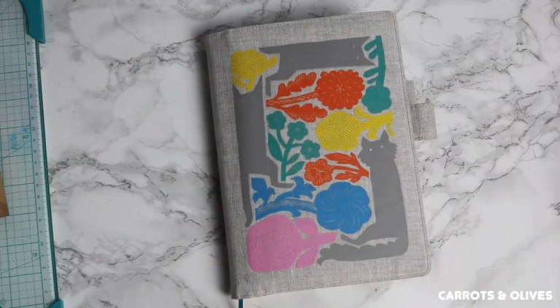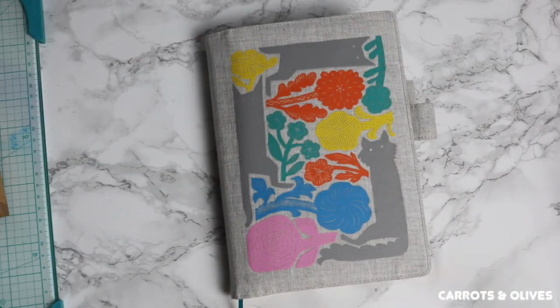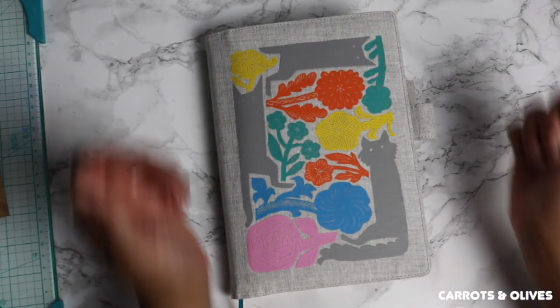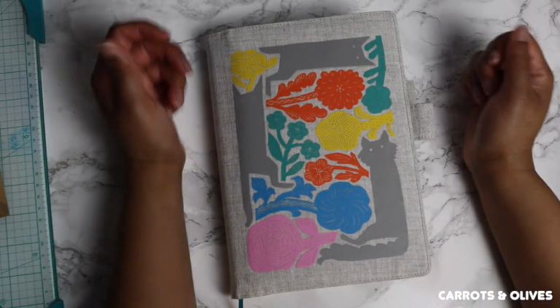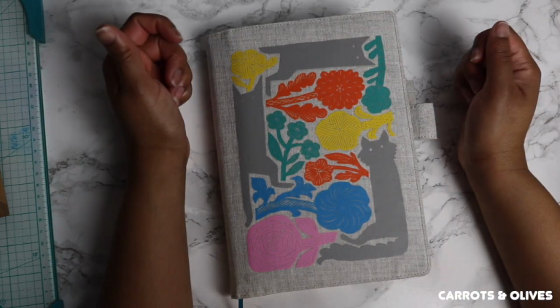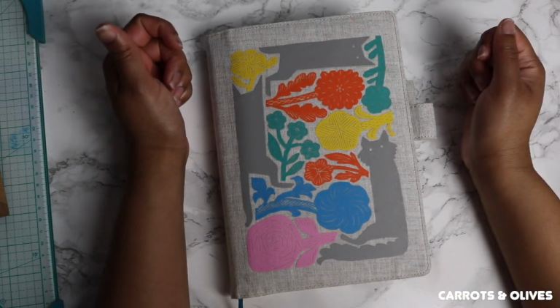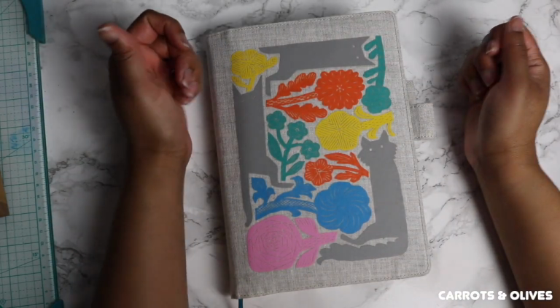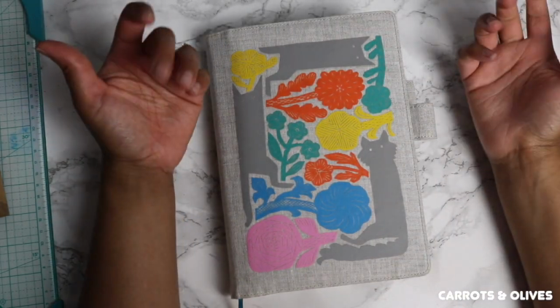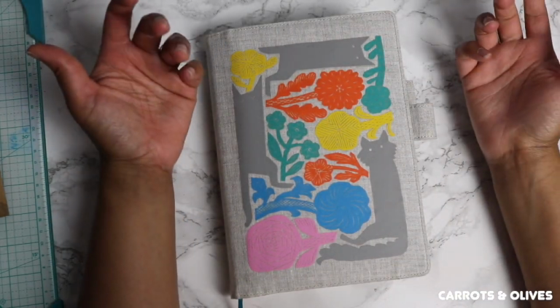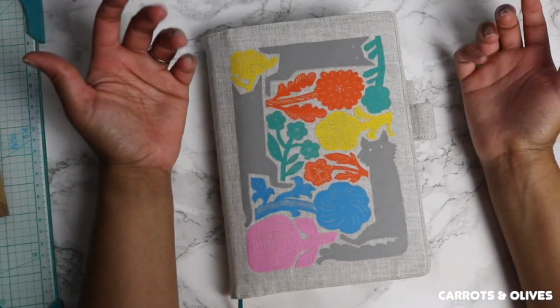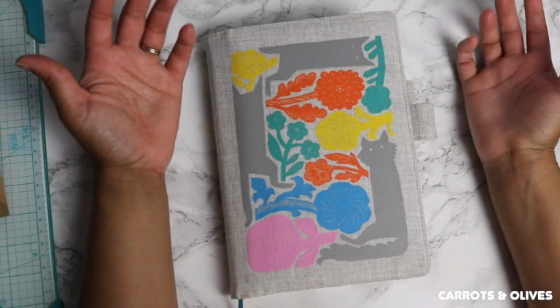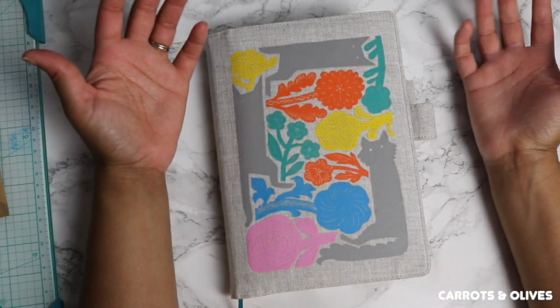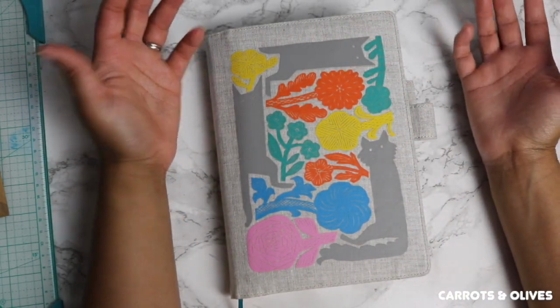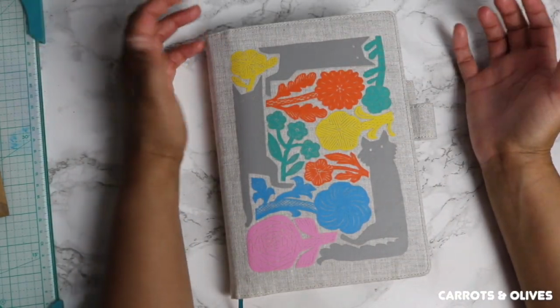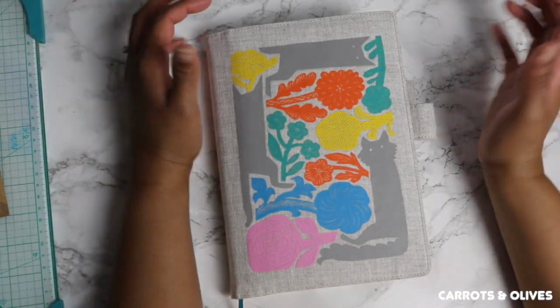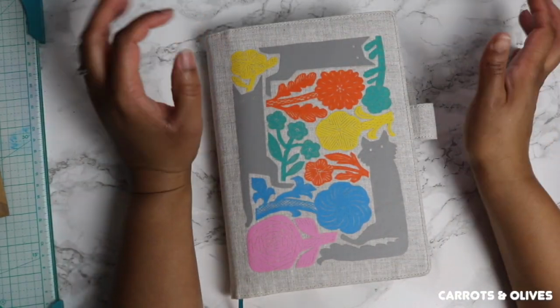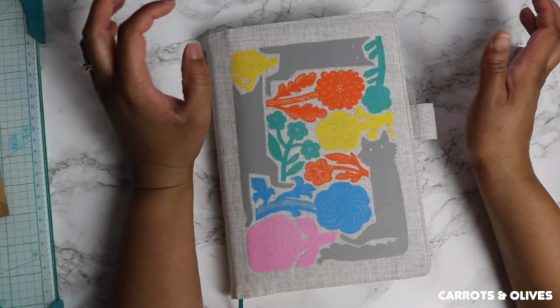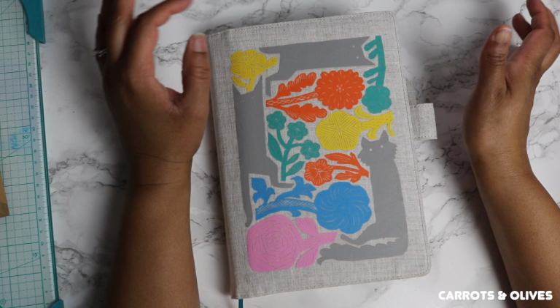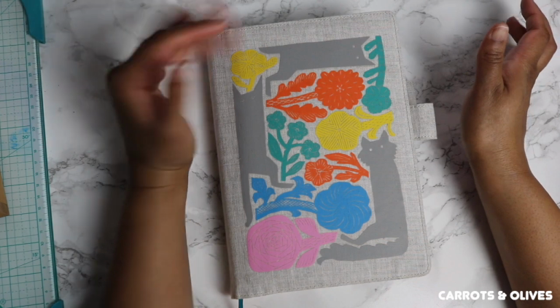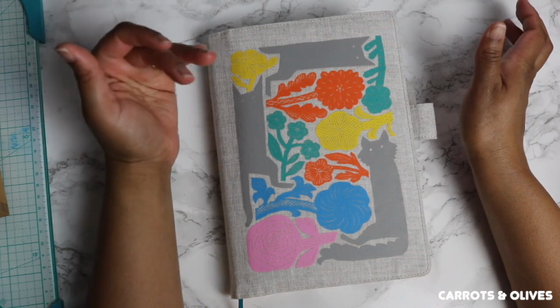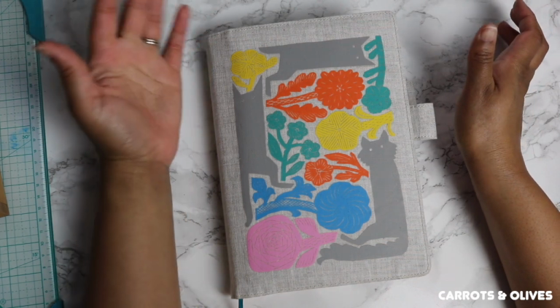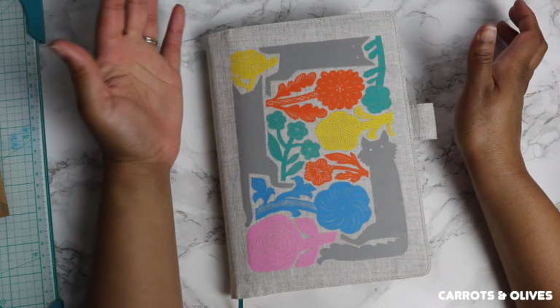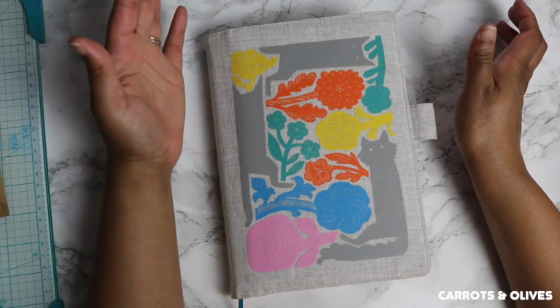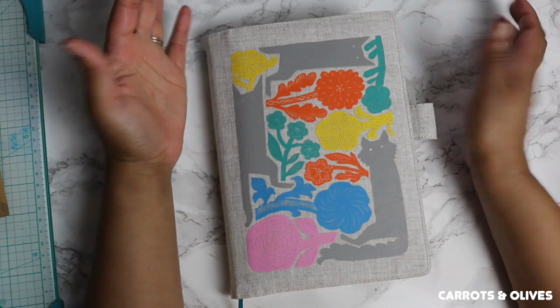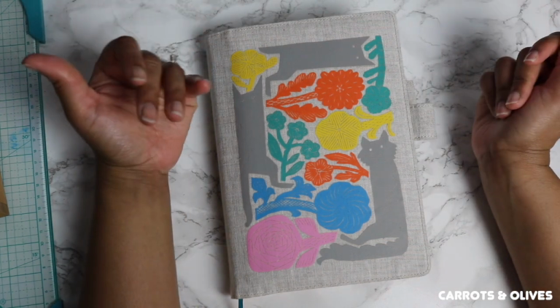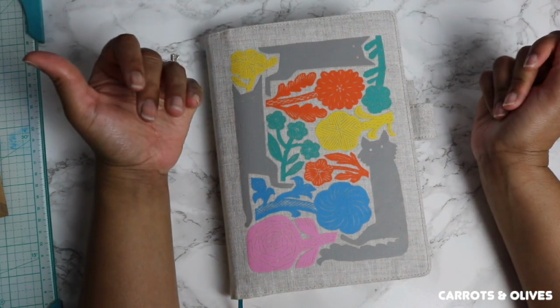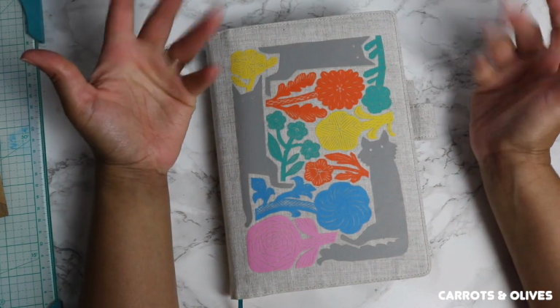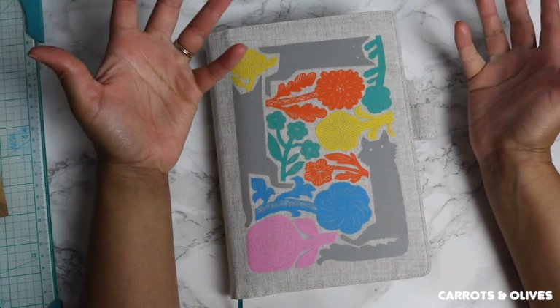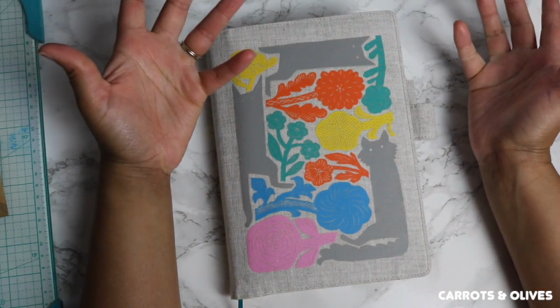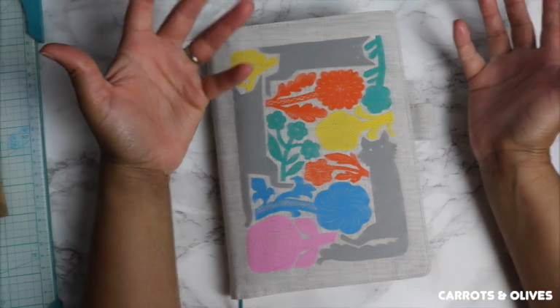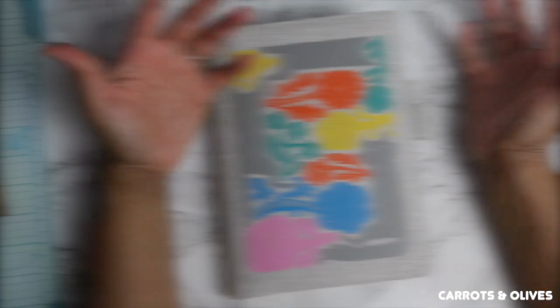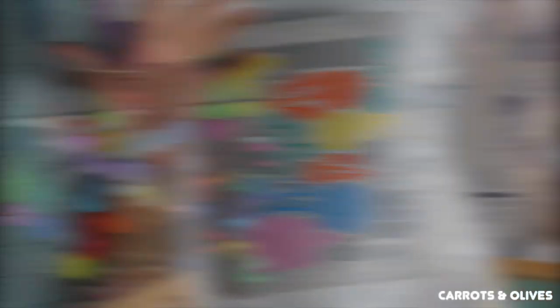Hey everyone, welcome back to my channel. It's Bray here and today we're going to talk about my washi tape collection.